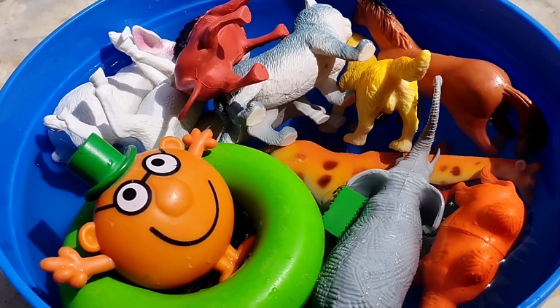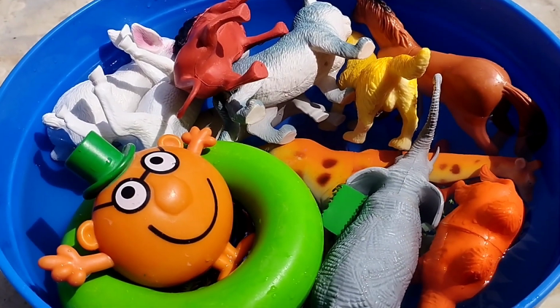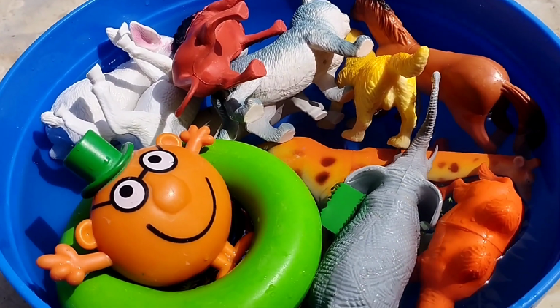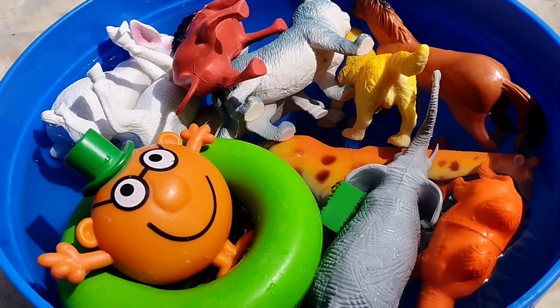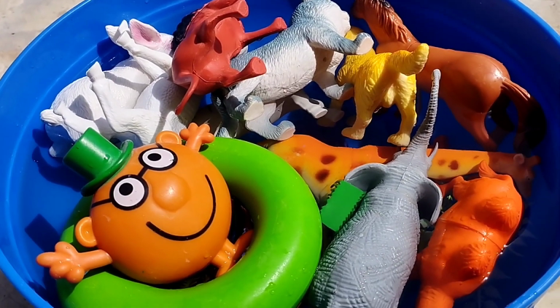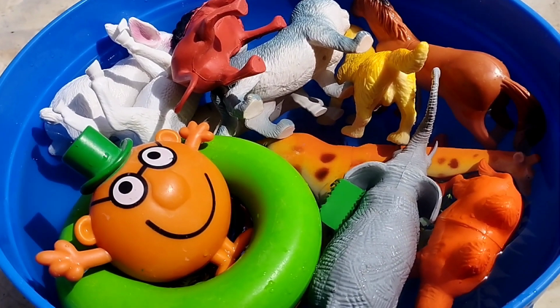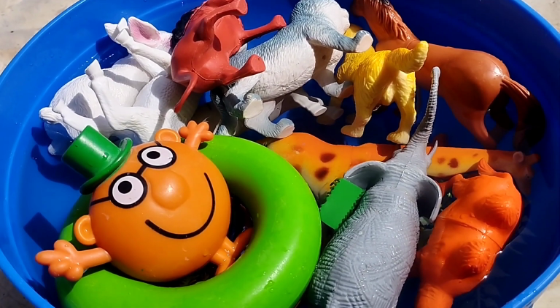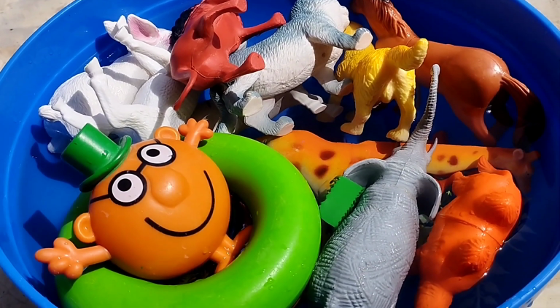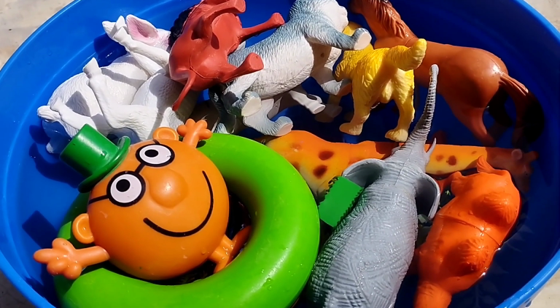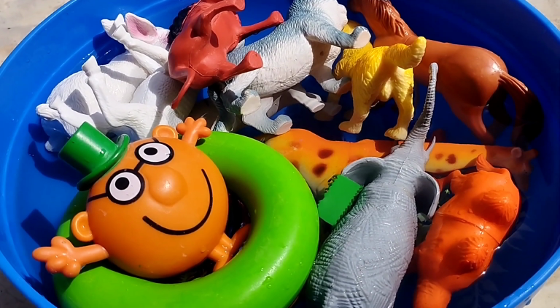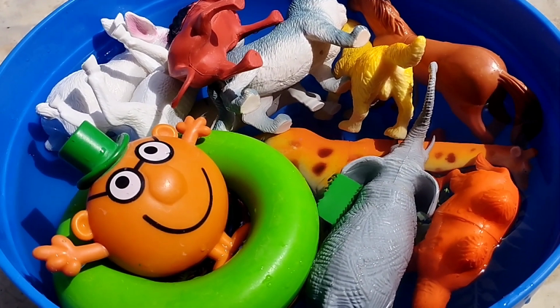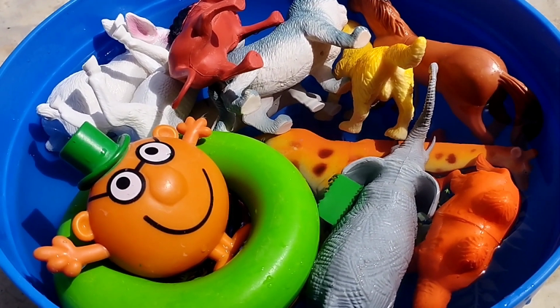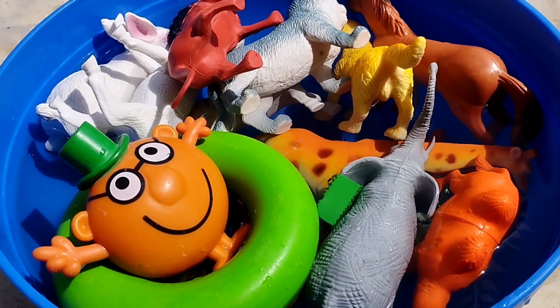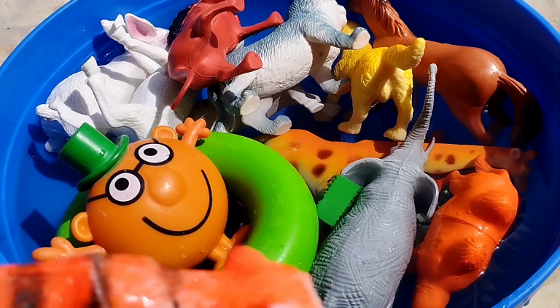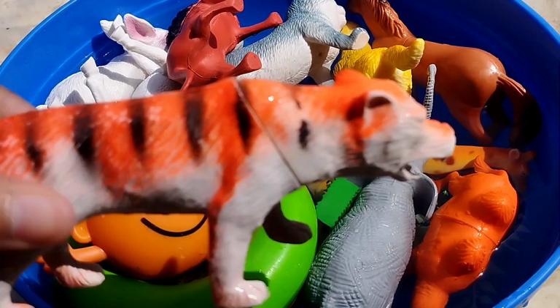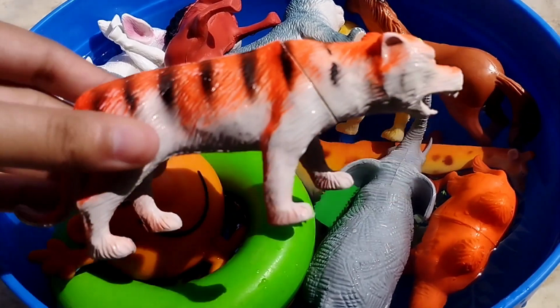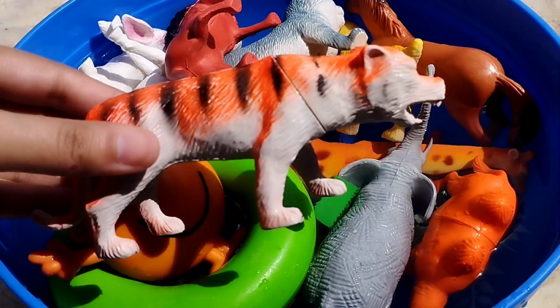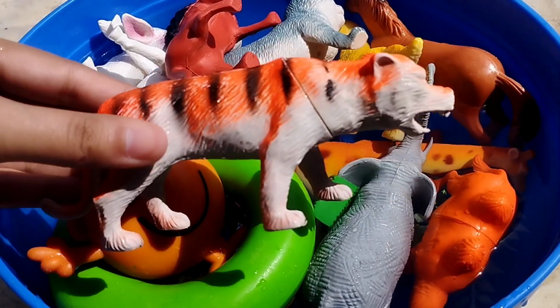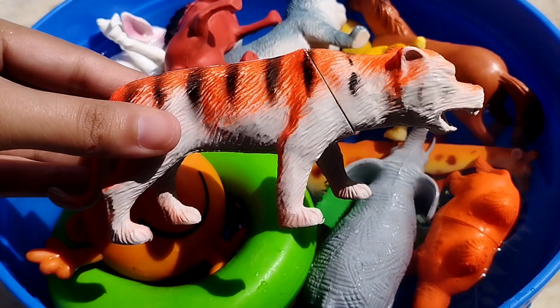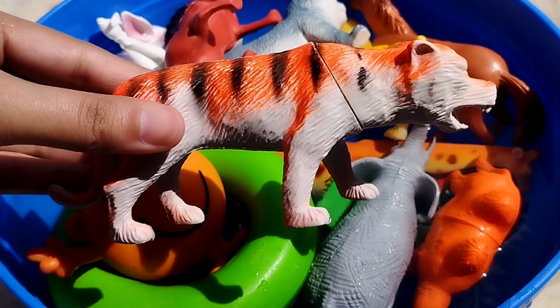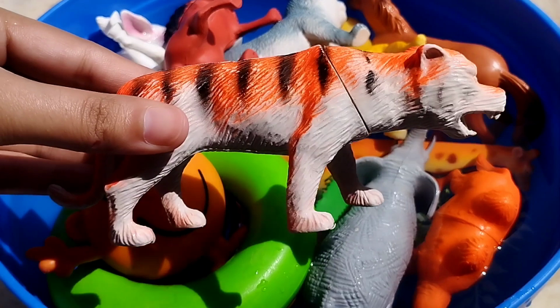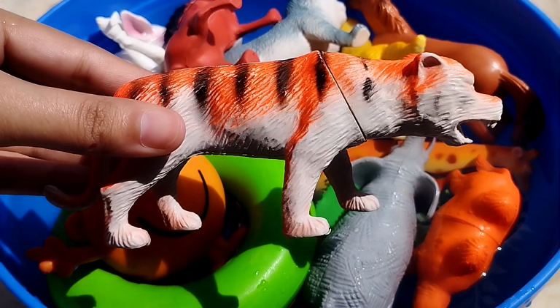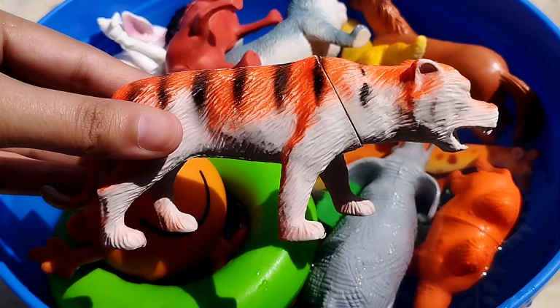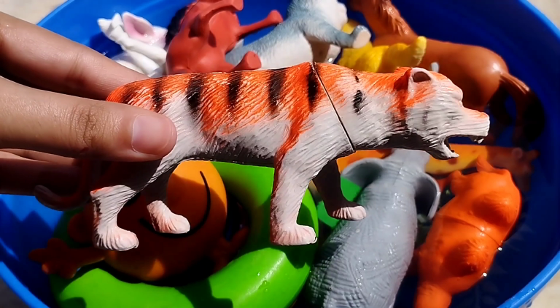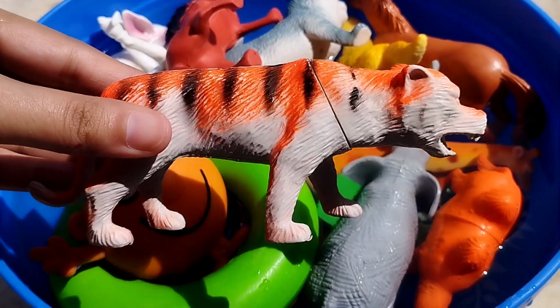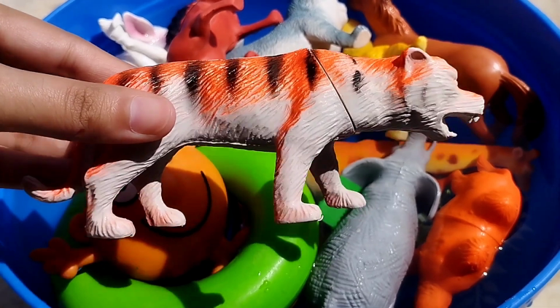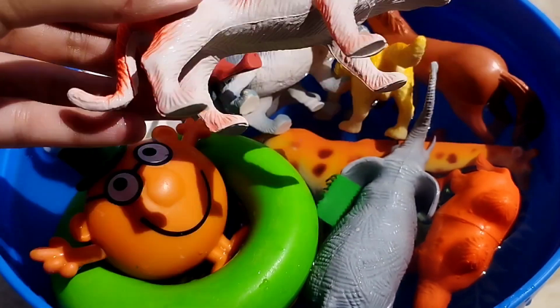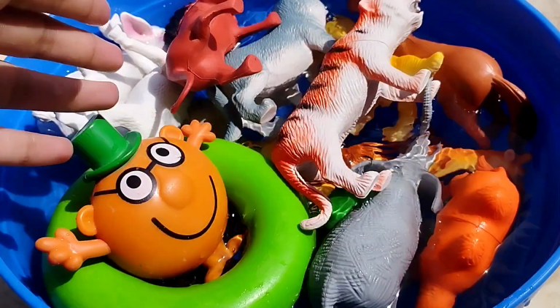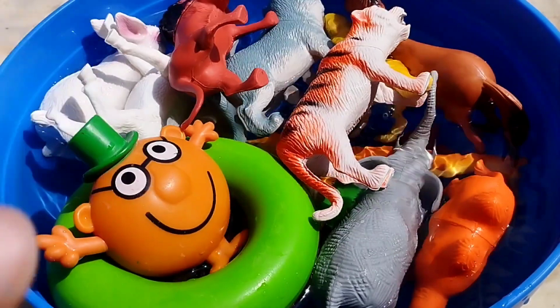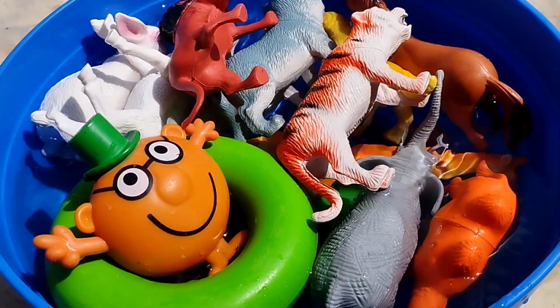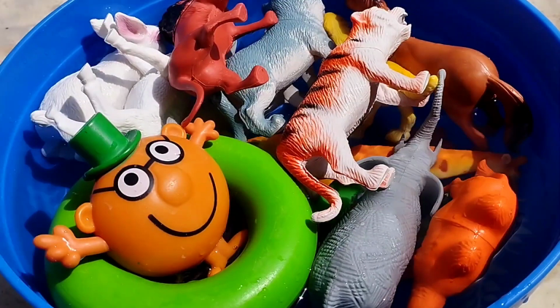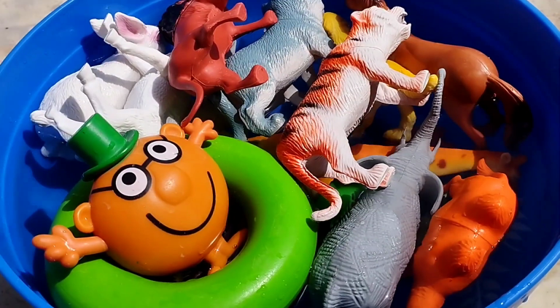The next one is a tiger. This is a tiger.